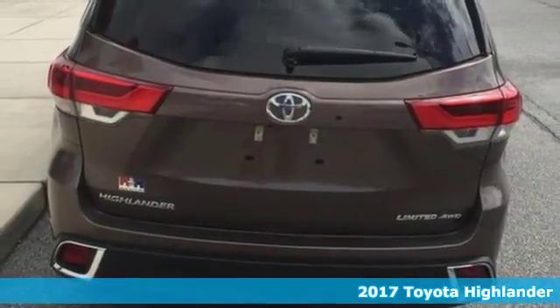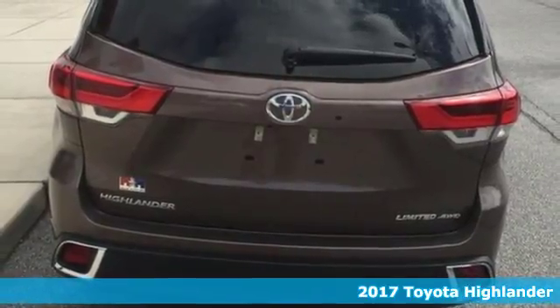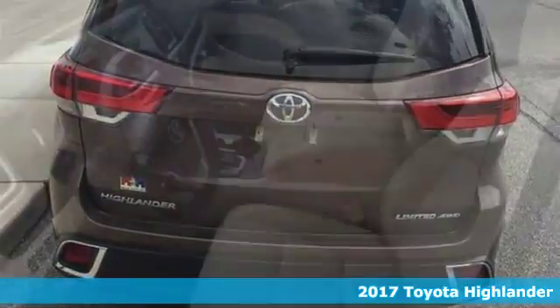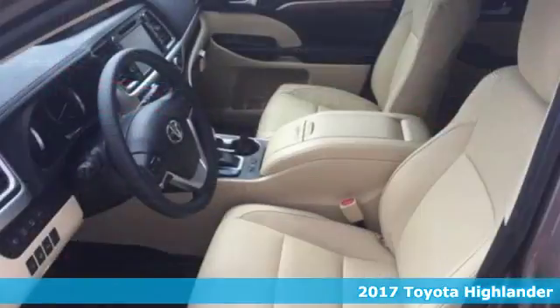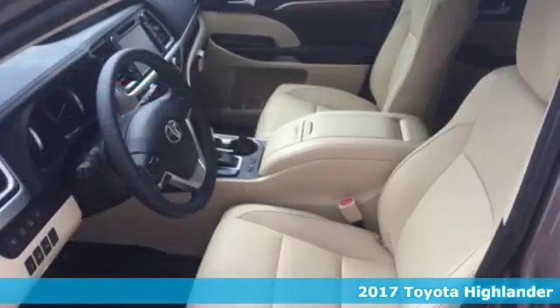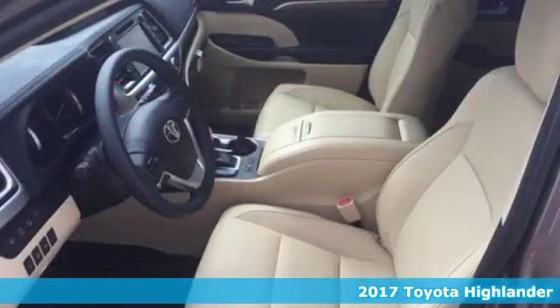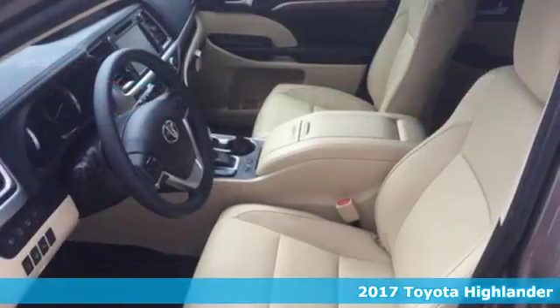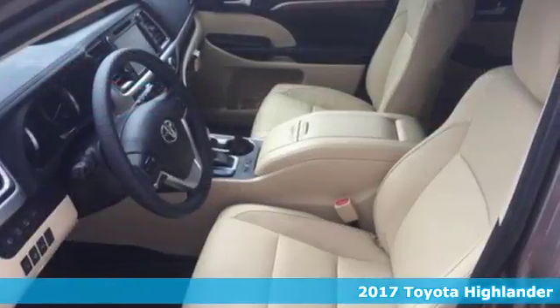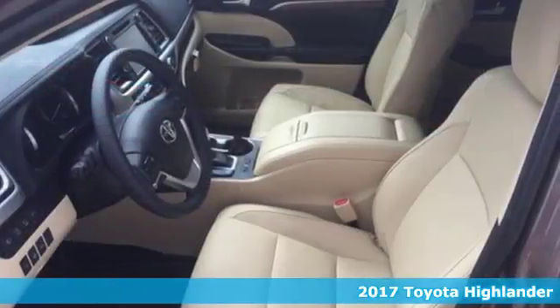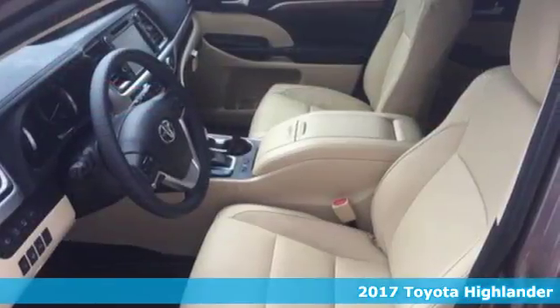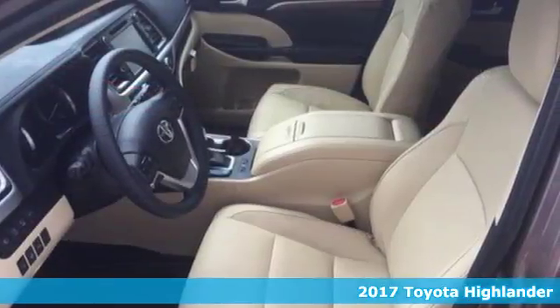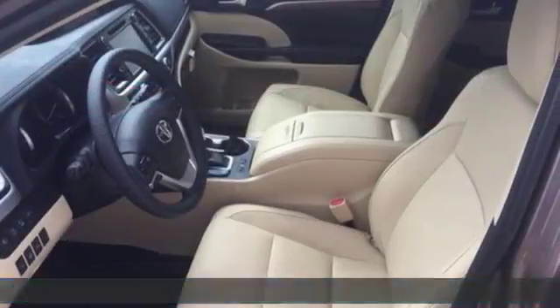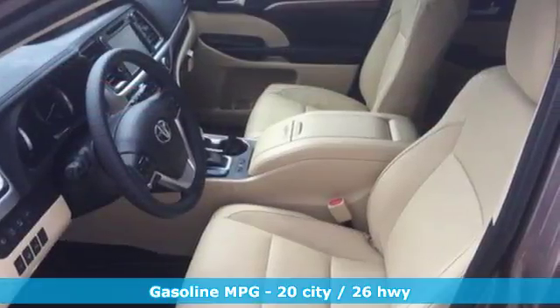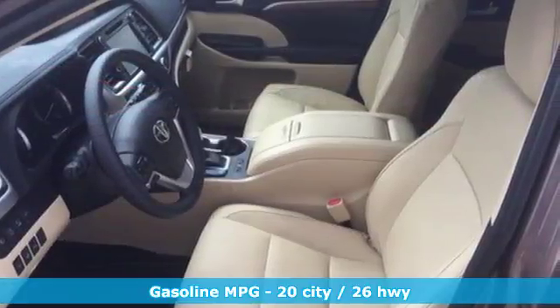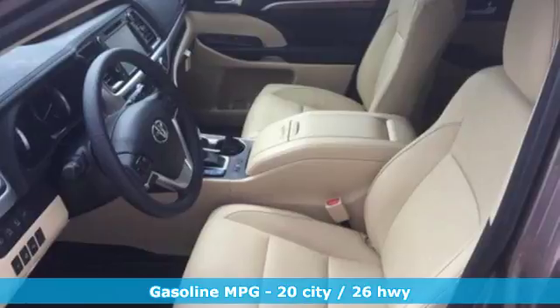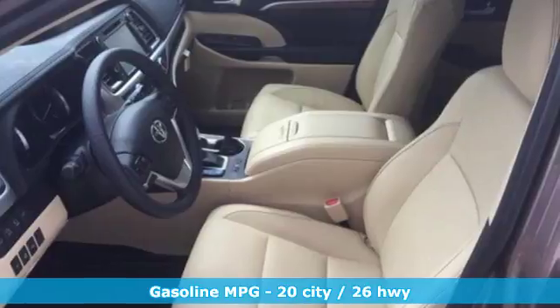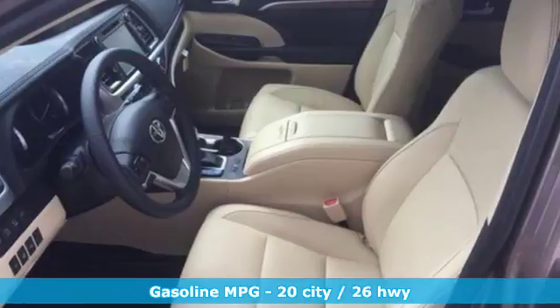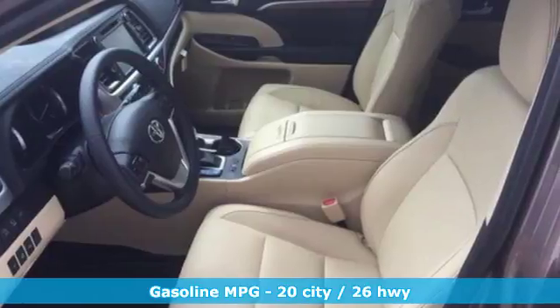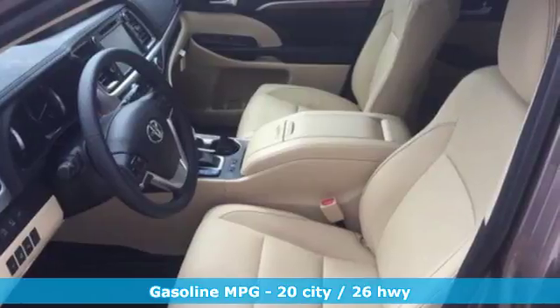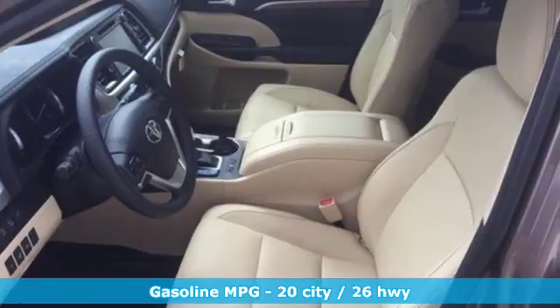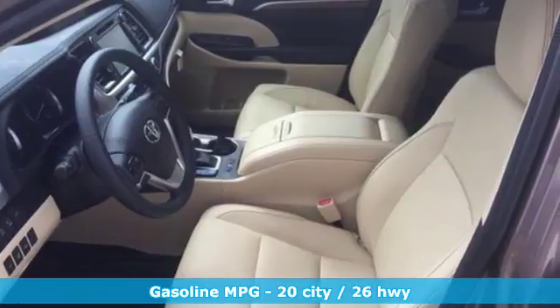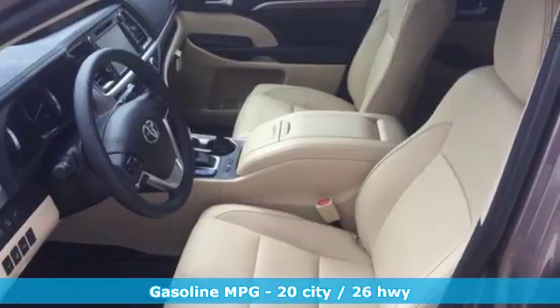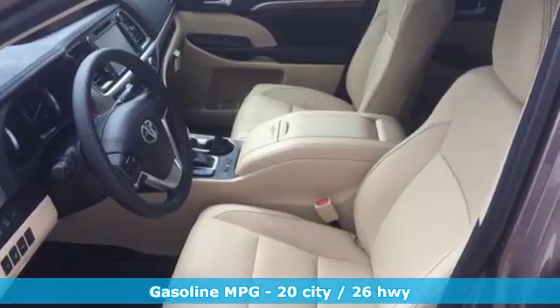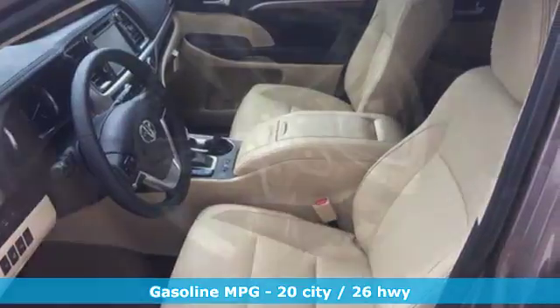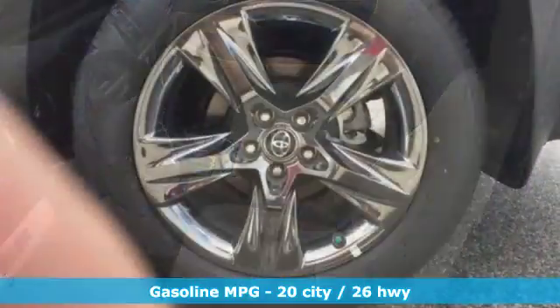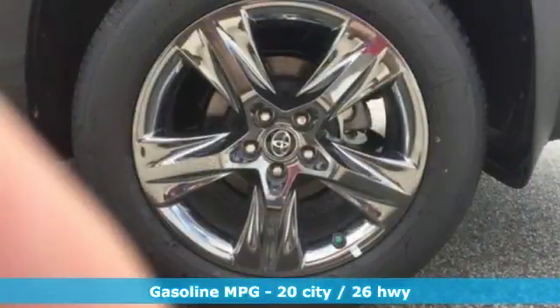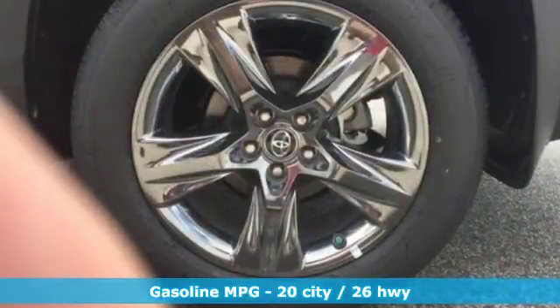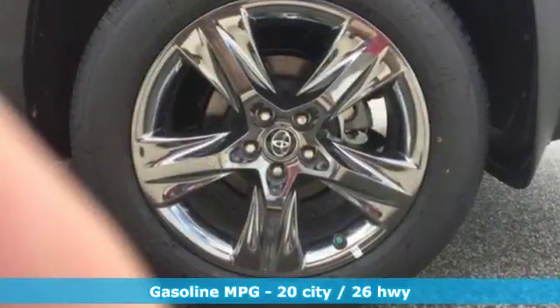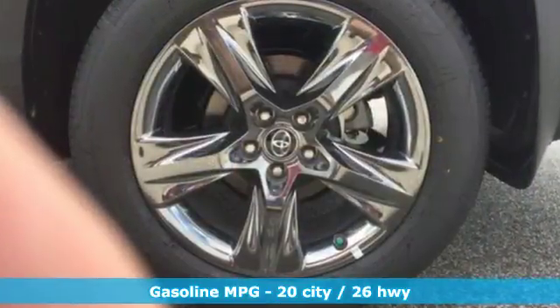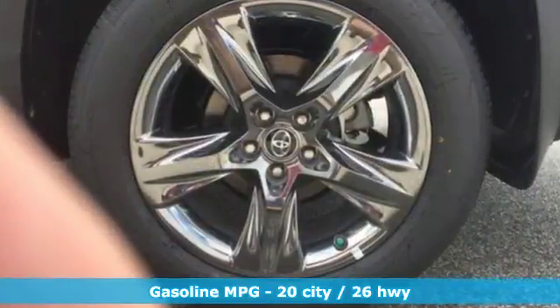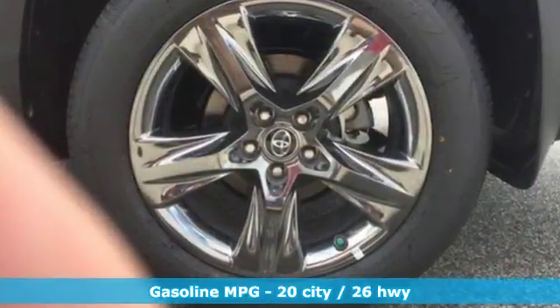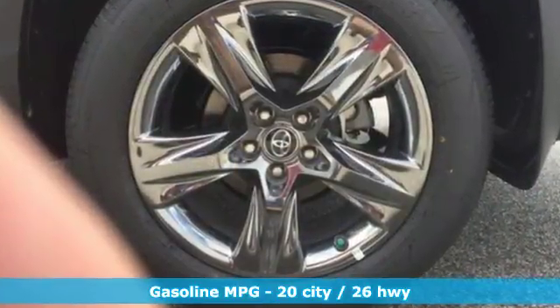Entertainment is at your command using the standard Entune audio with touchscreen display, a USB port, and Bluetooth.